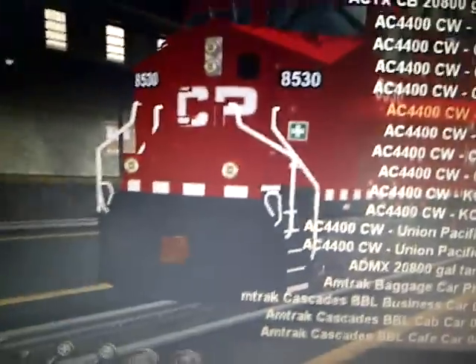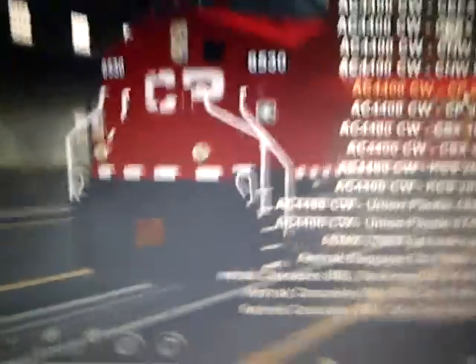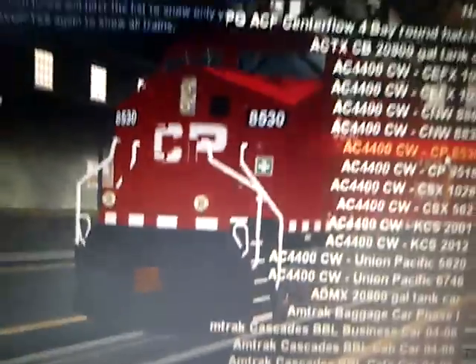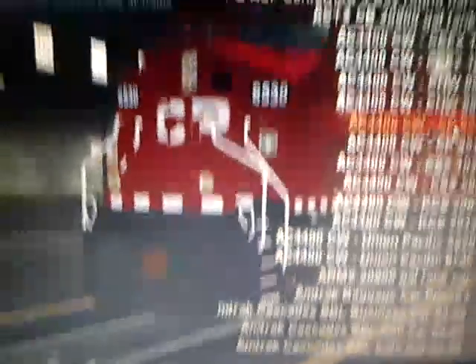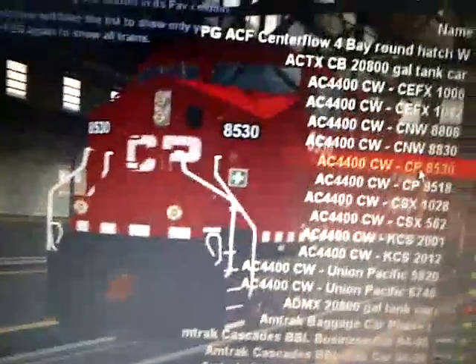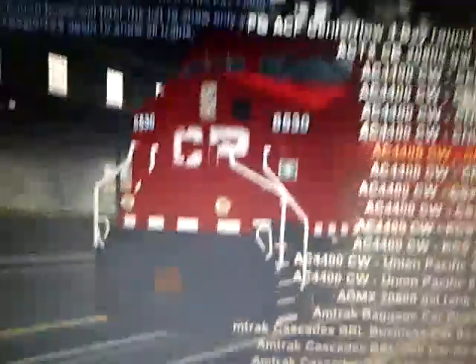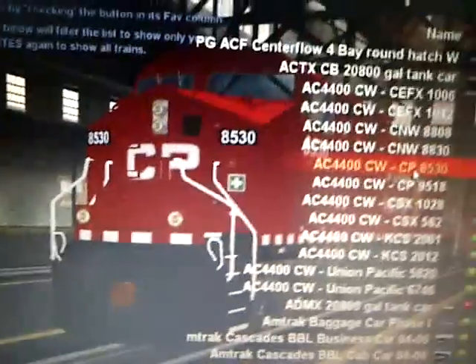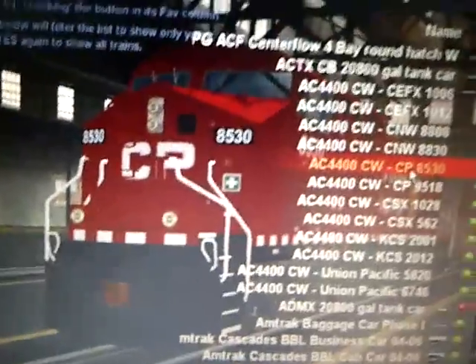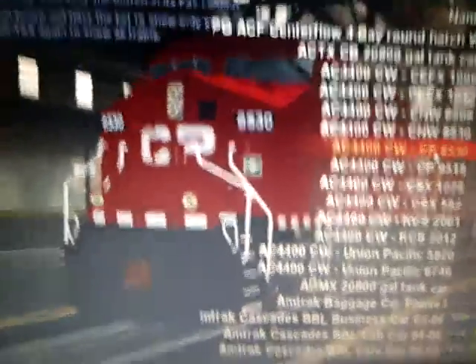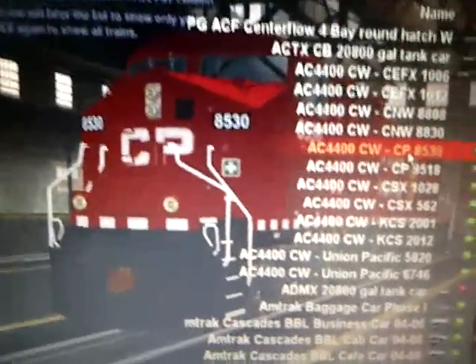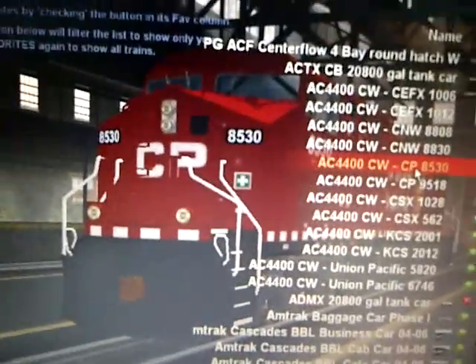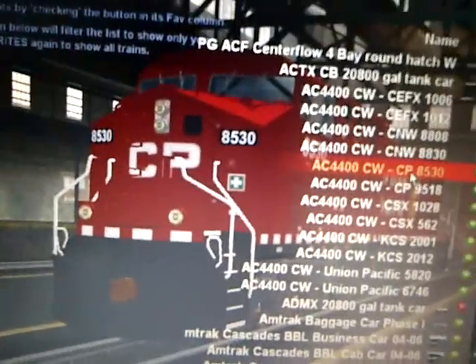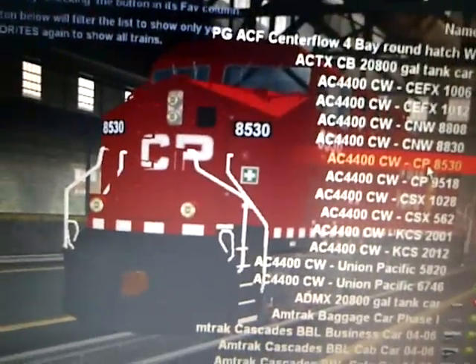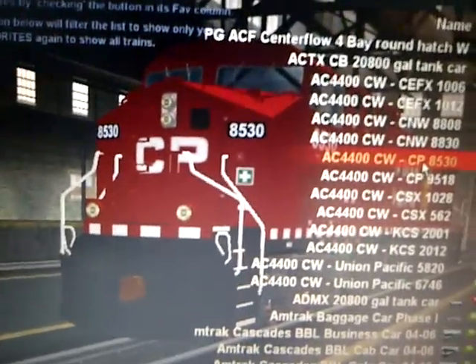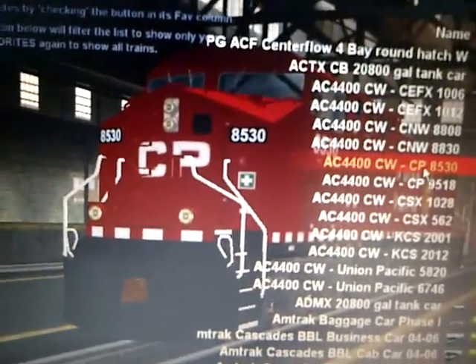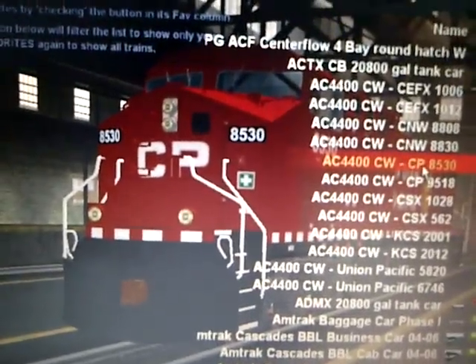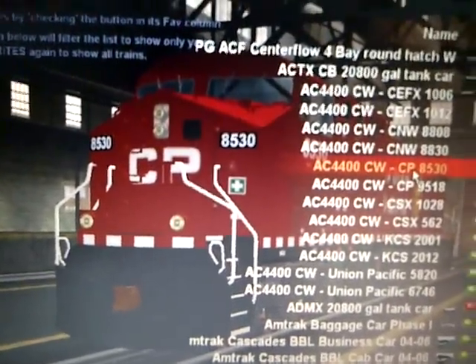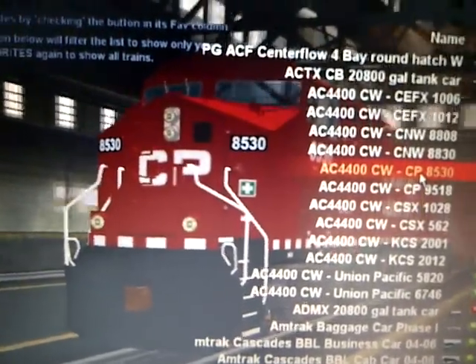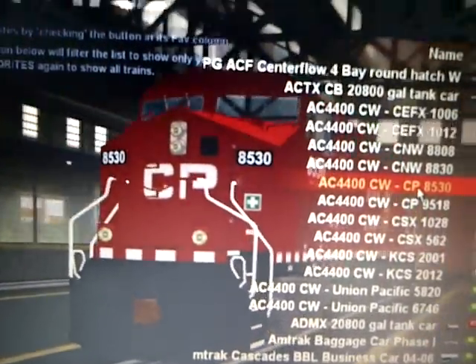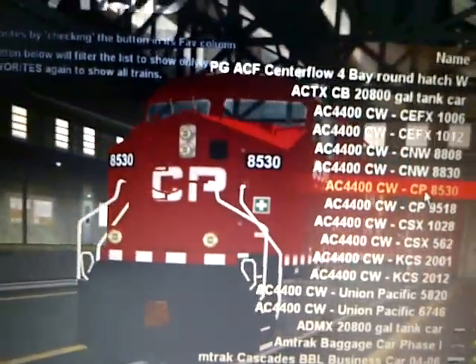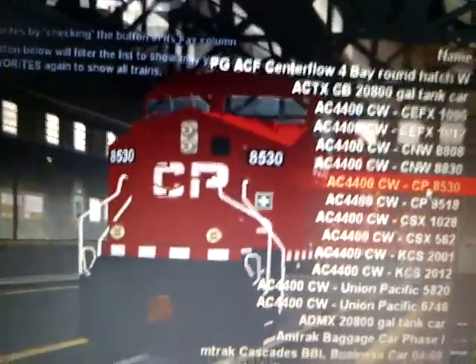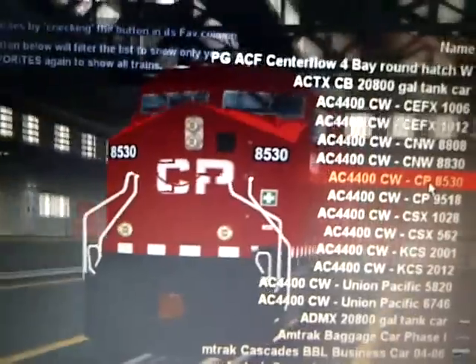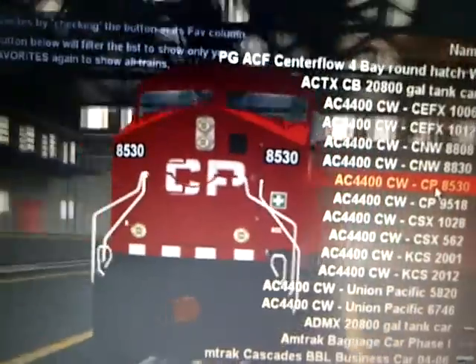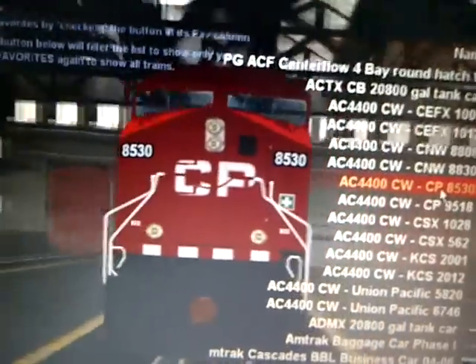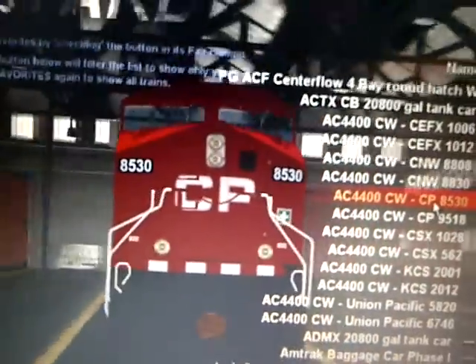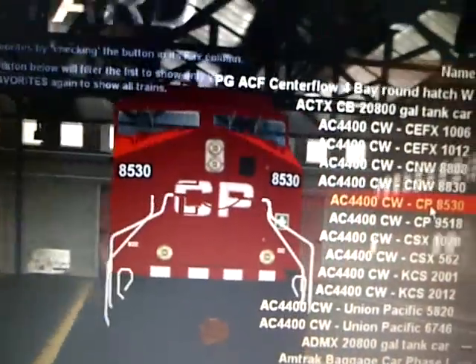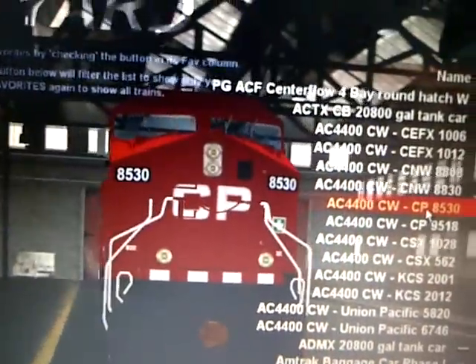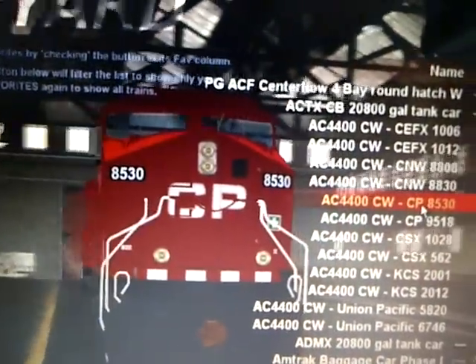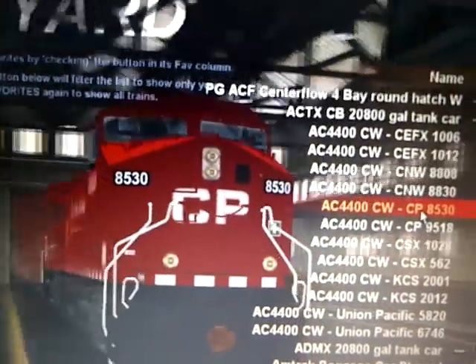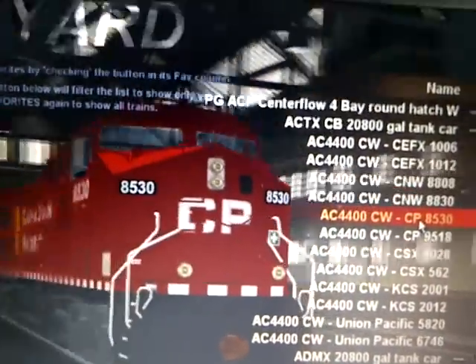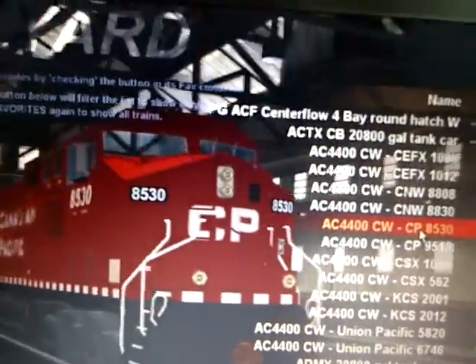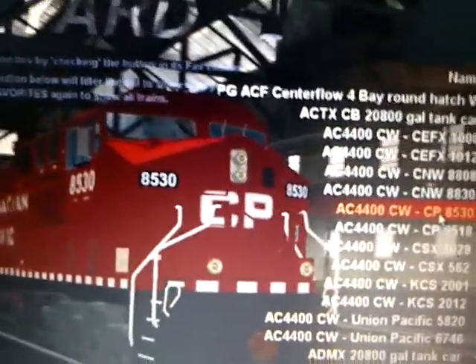Hey YouTubers, GTAKLIF15 here, and we are doing a quick collection update of all my new stuff I got today.